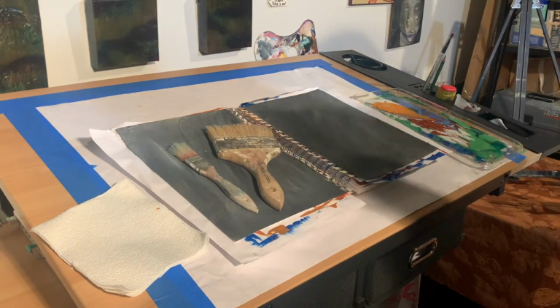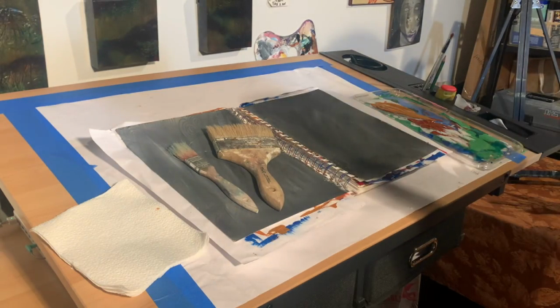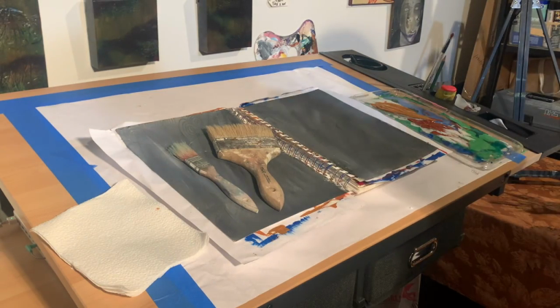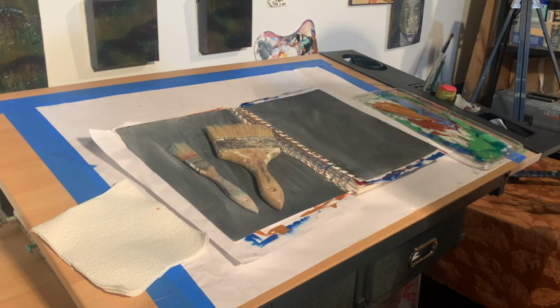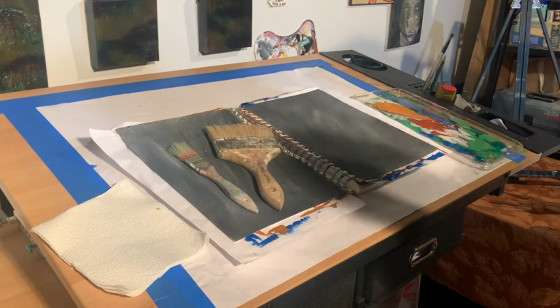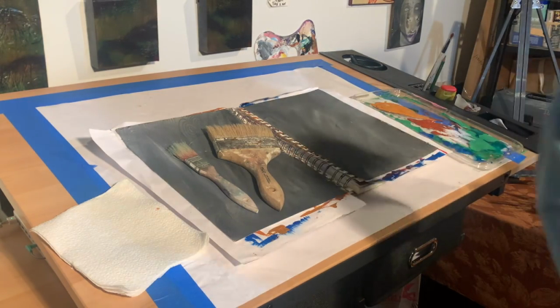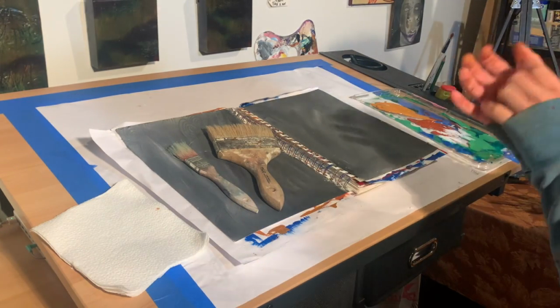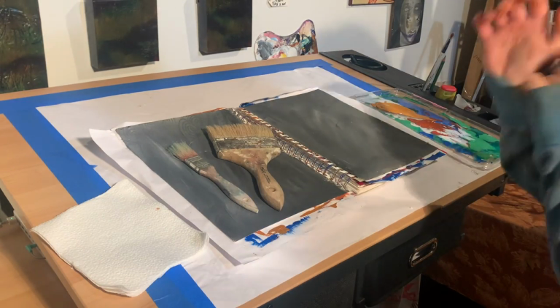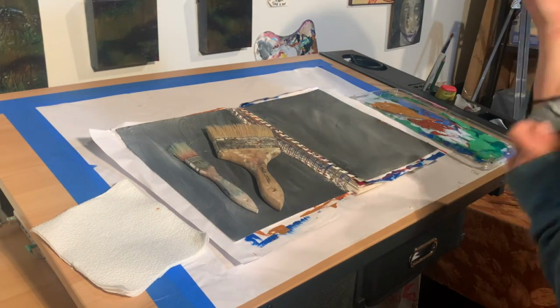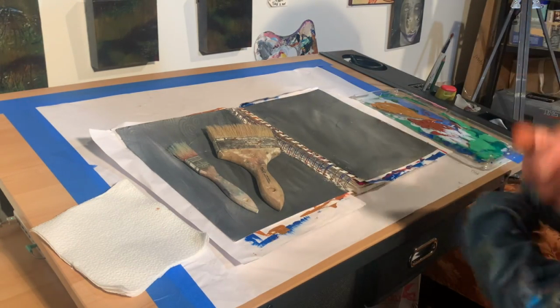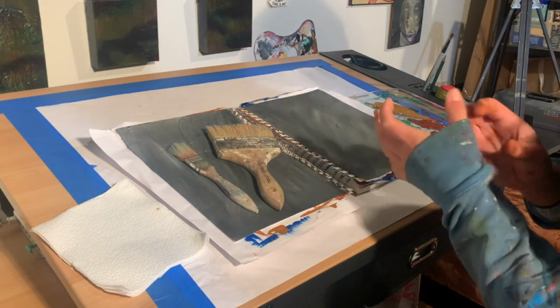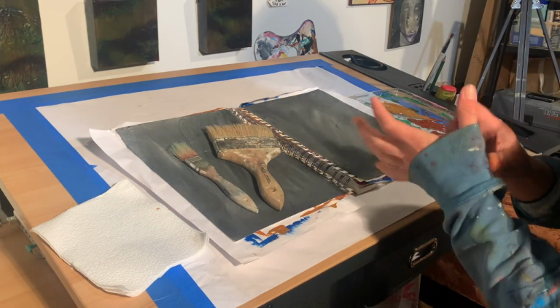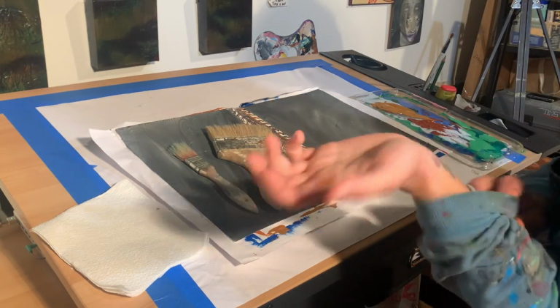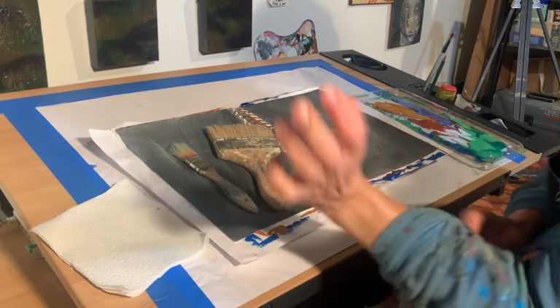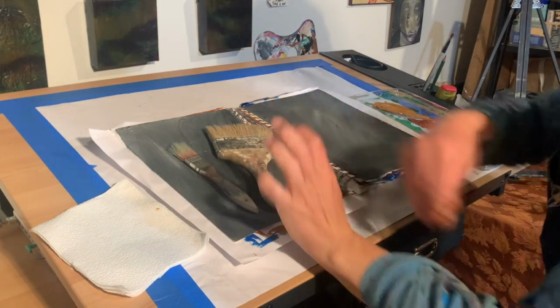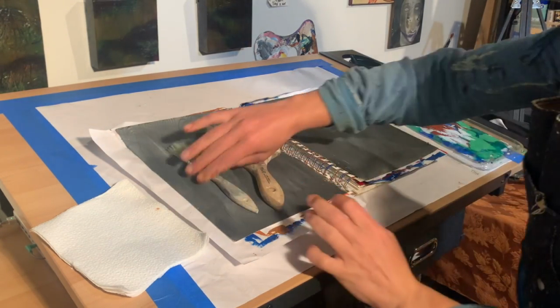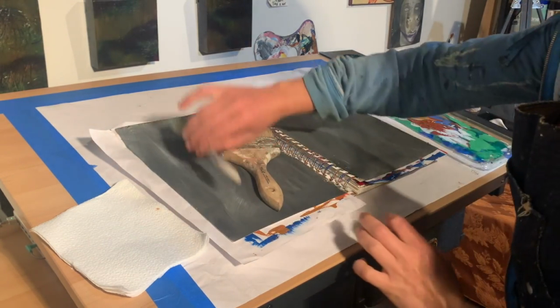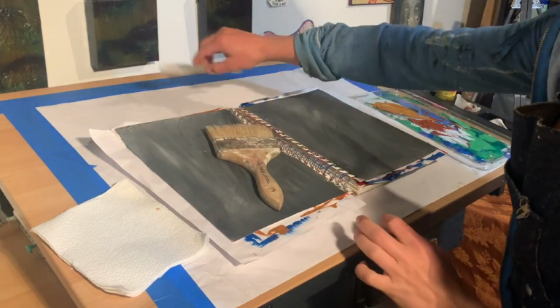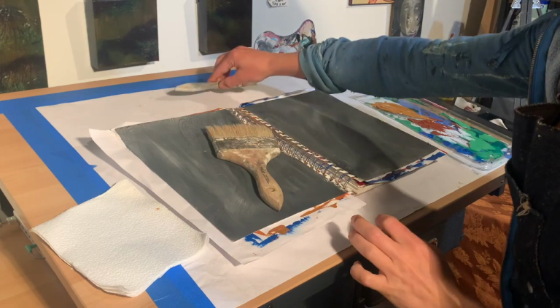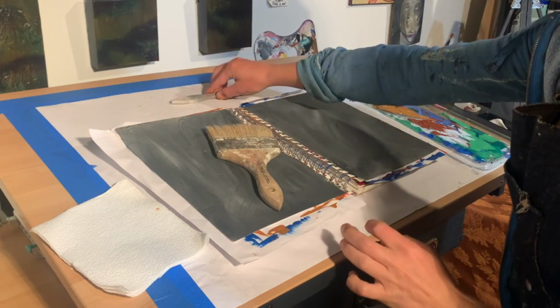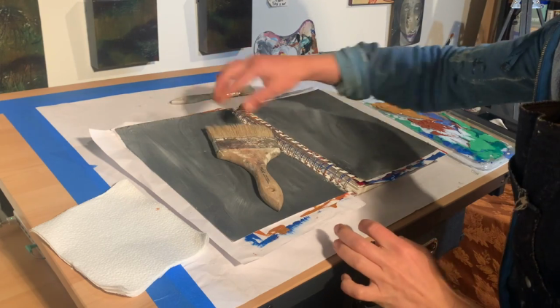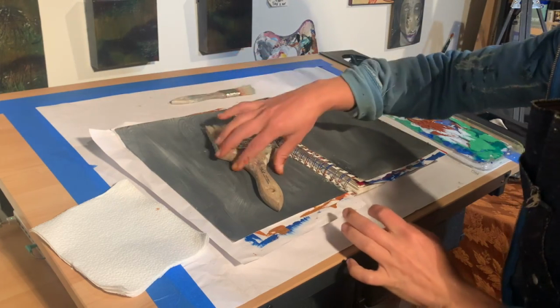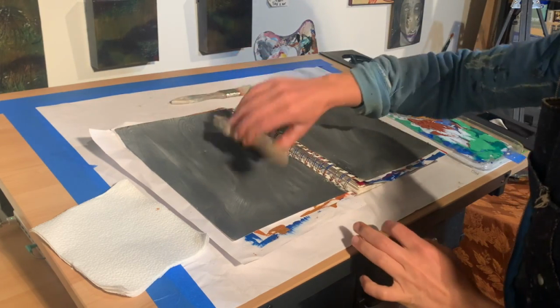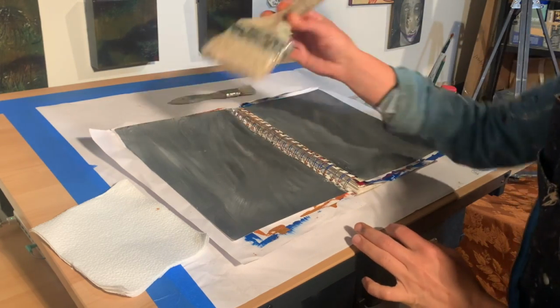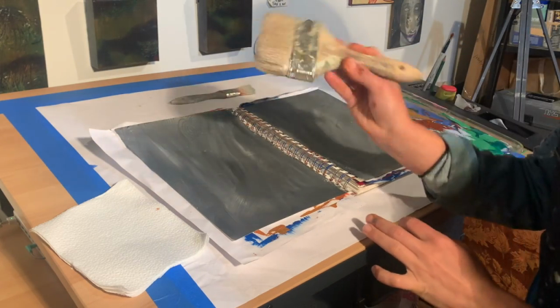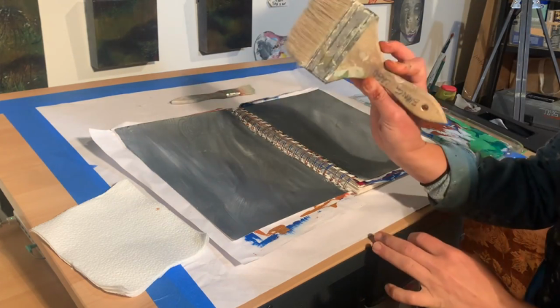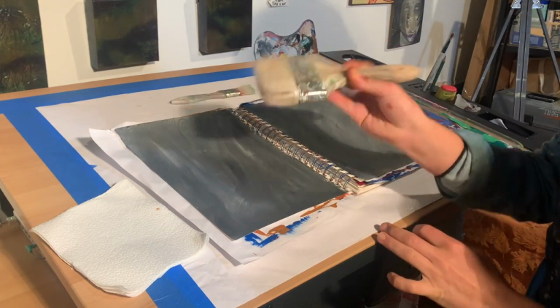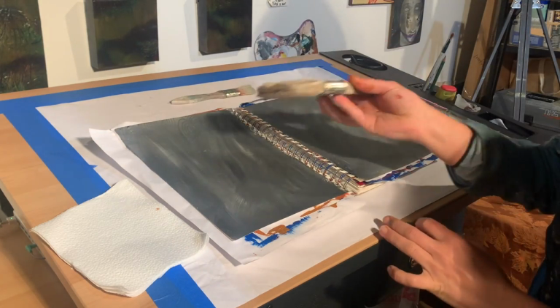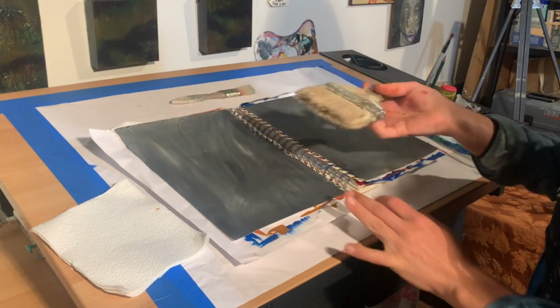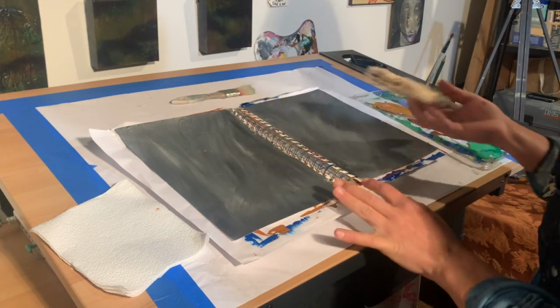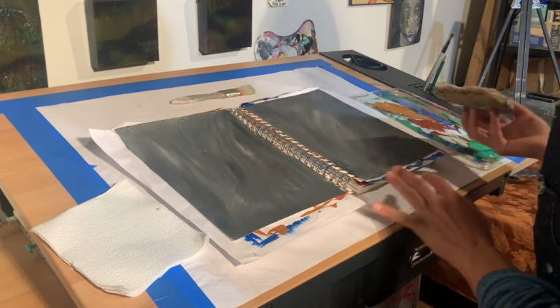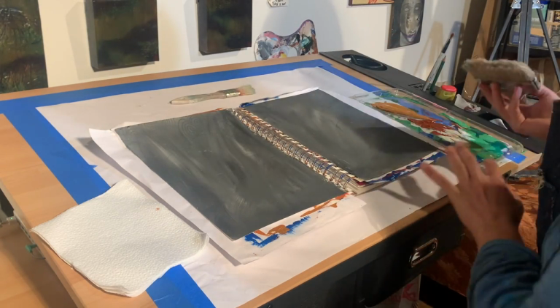I'm going to work in my sketchbook on a page that I have already painted gray, and I'm going to start with my larger chip brush.